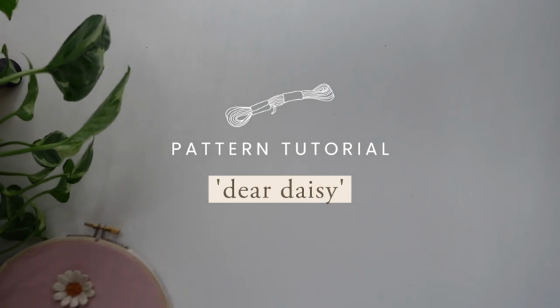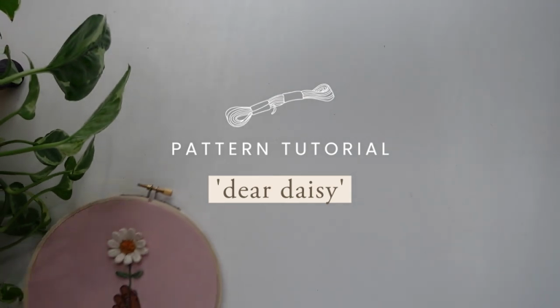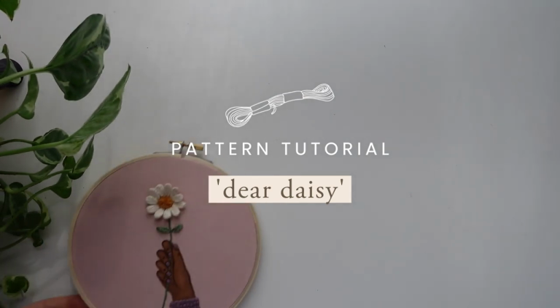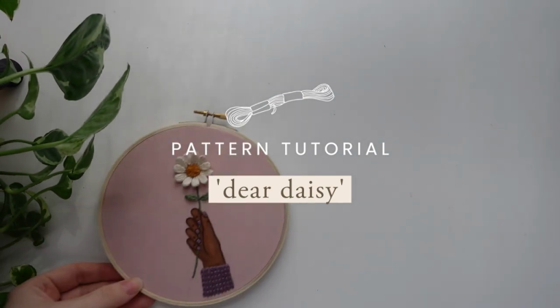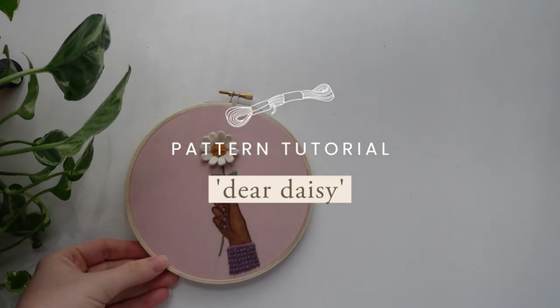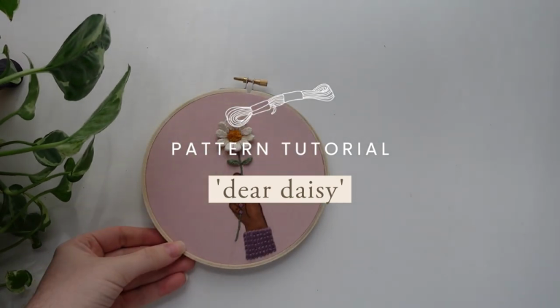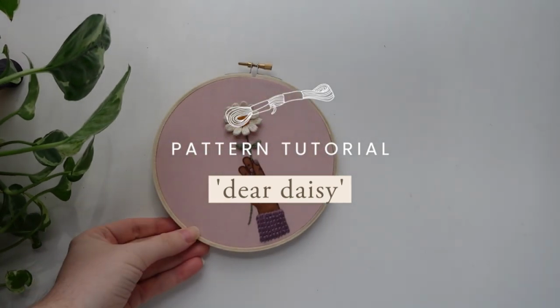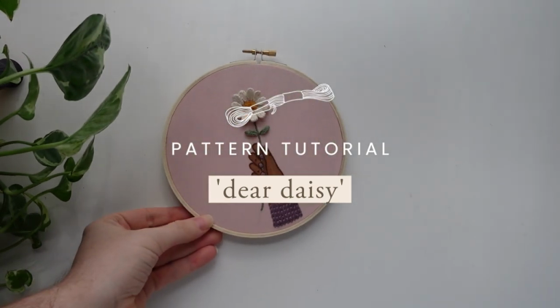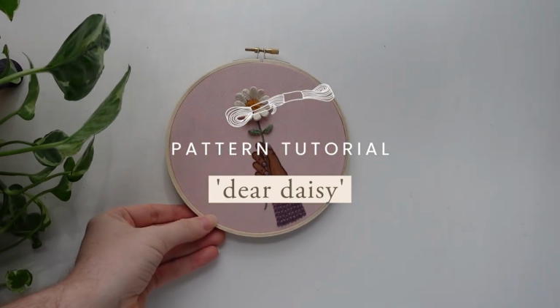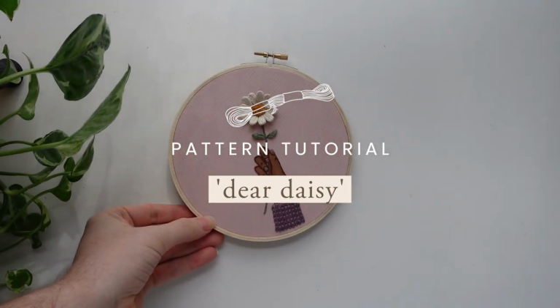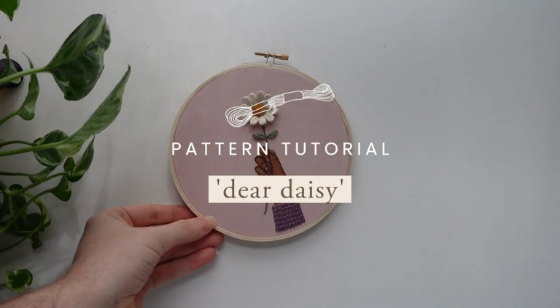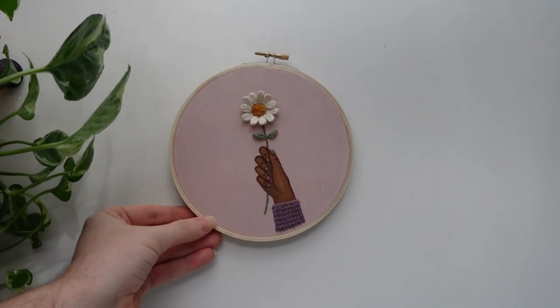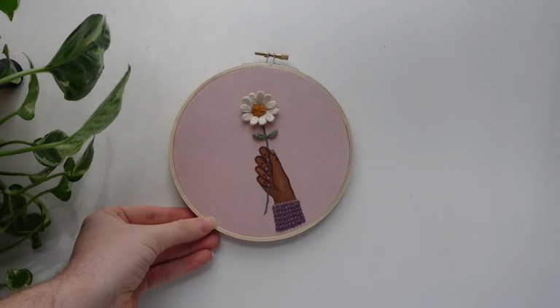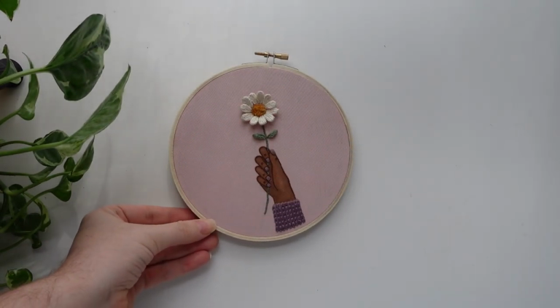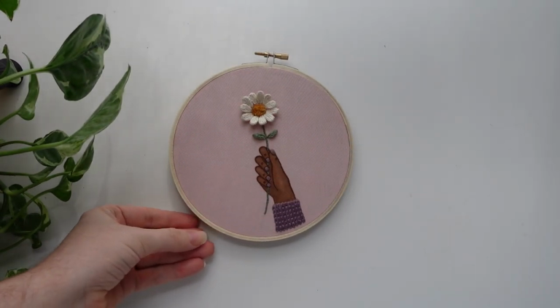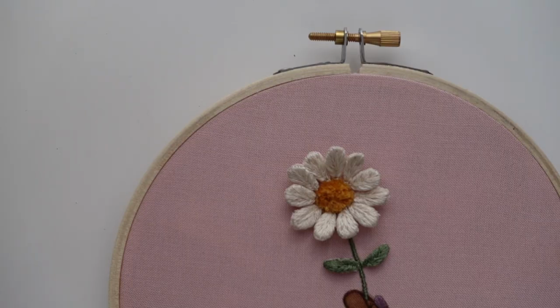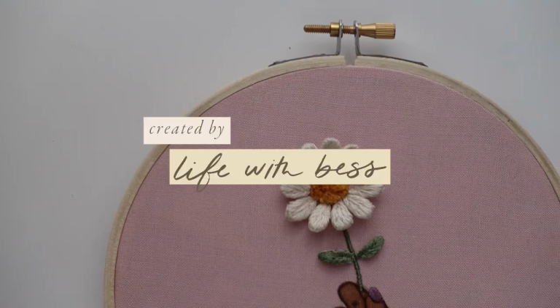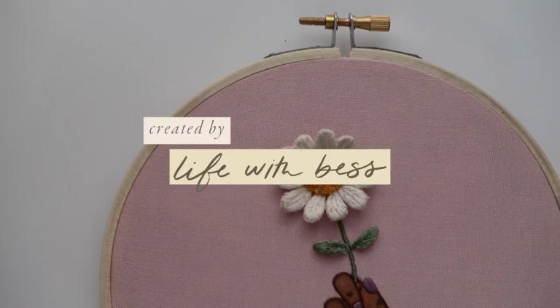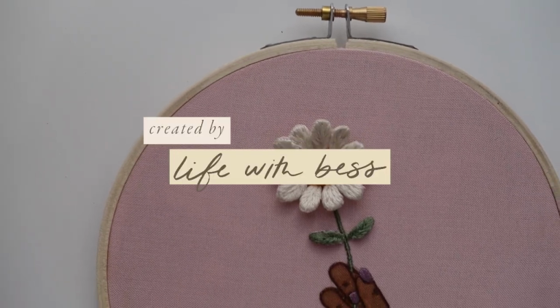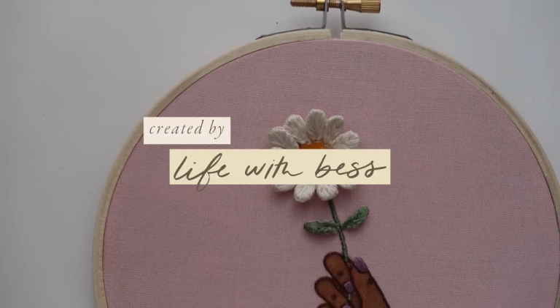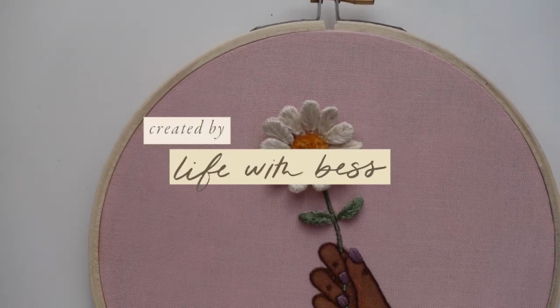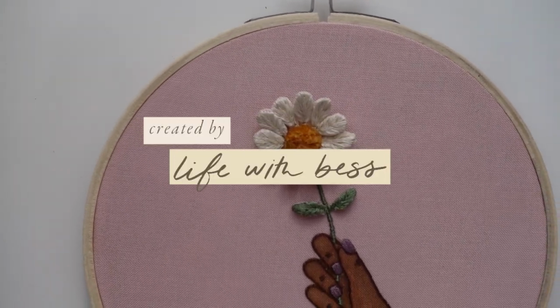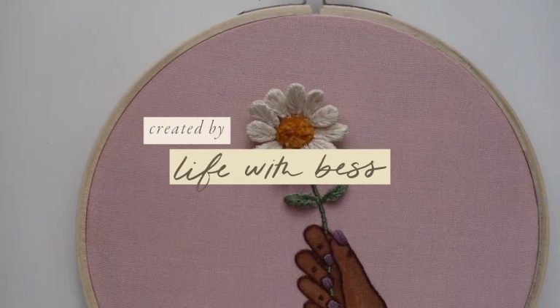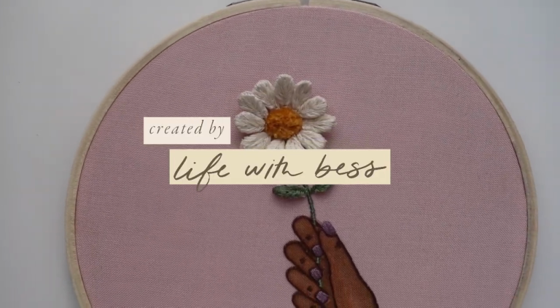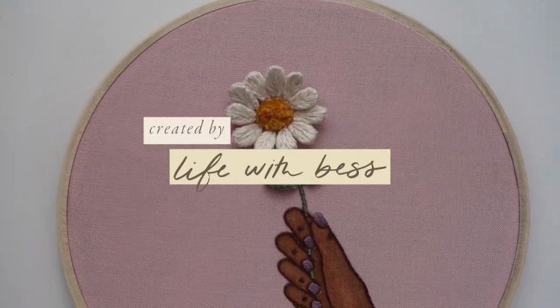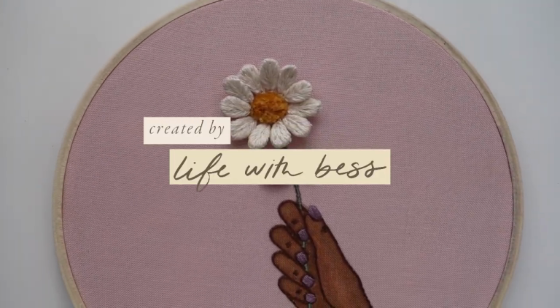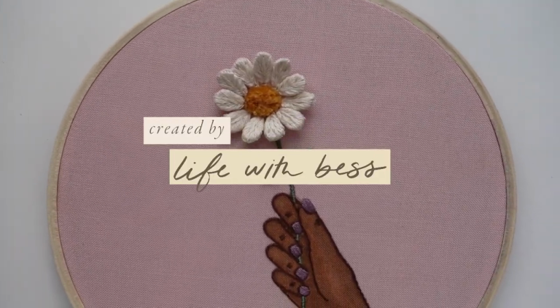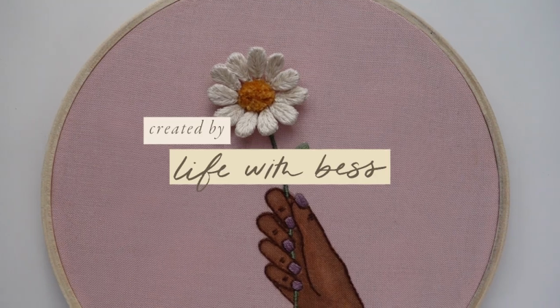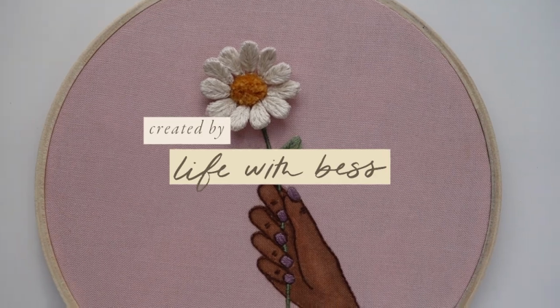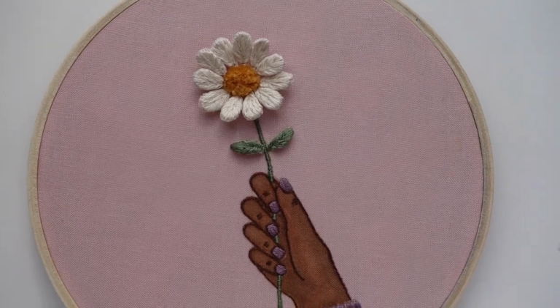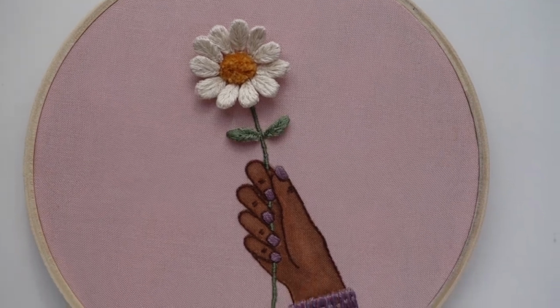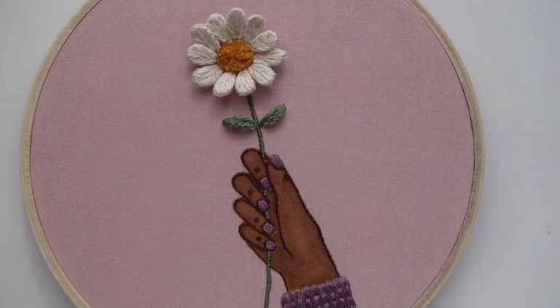Hi friends, it's Bess here from Life with Bess and welcome to the pattern tutorial for August Pattern Club Design.